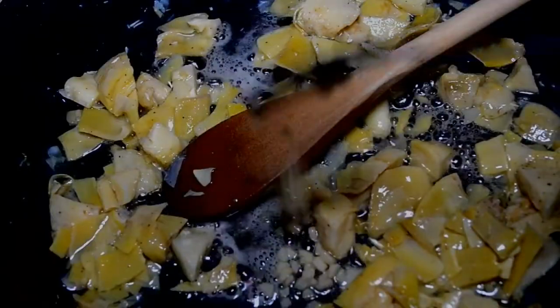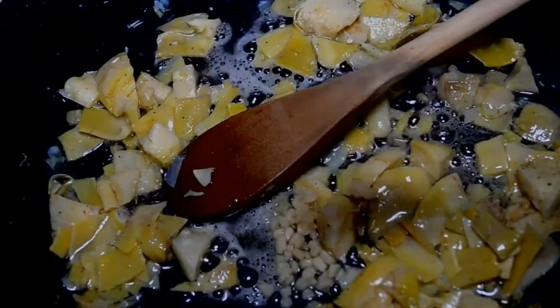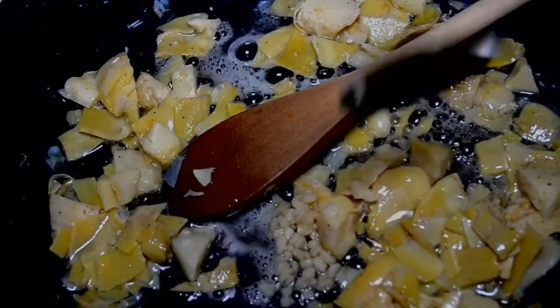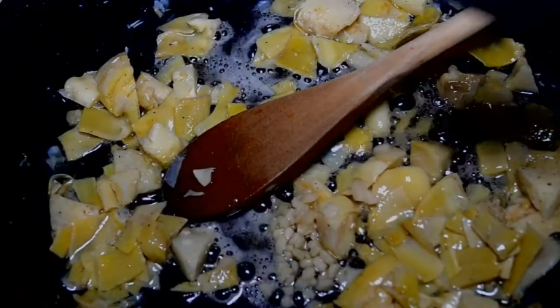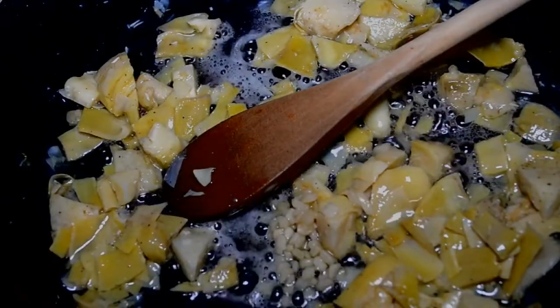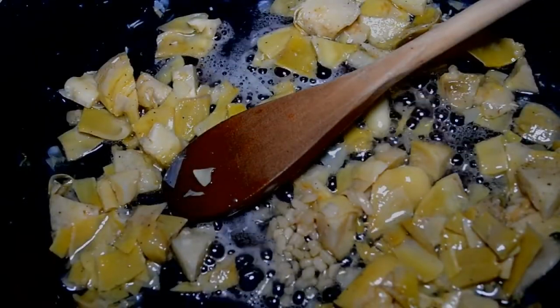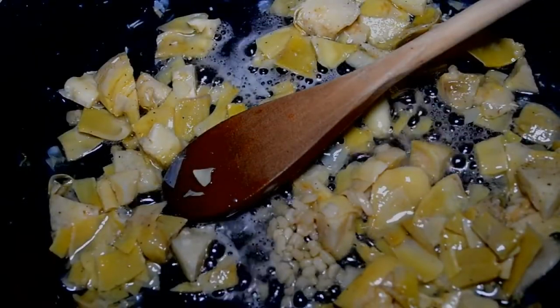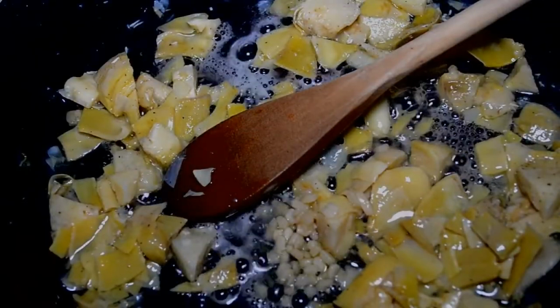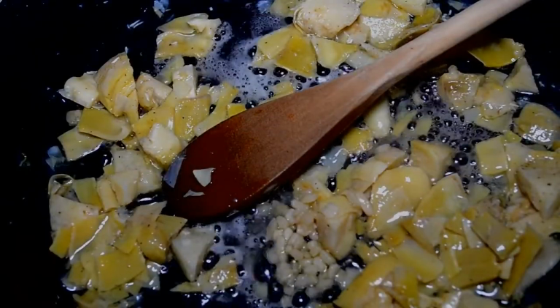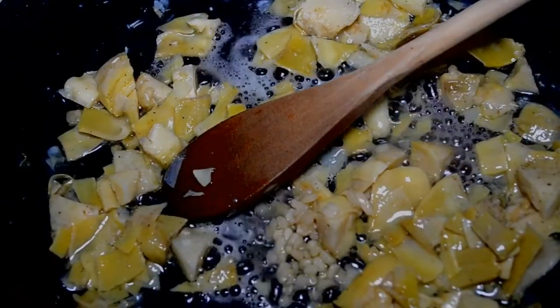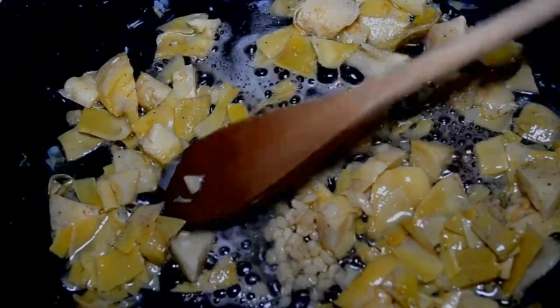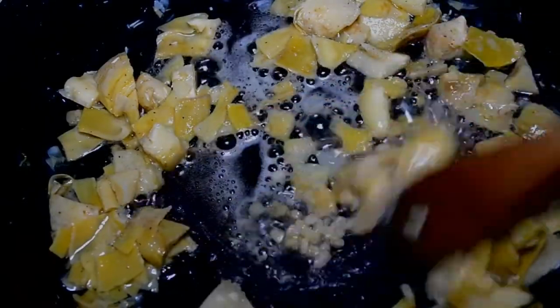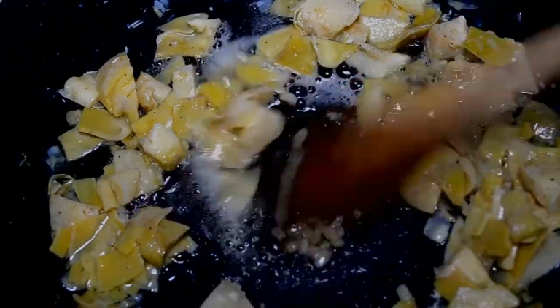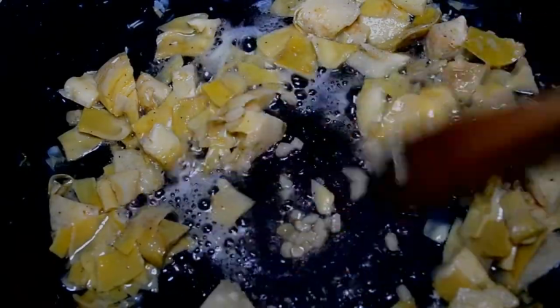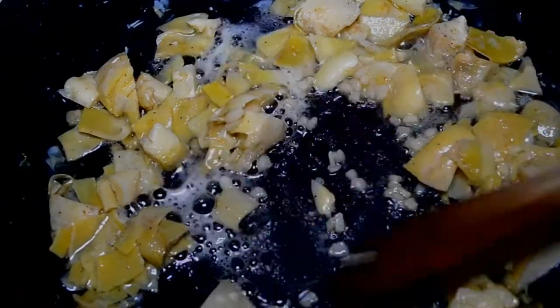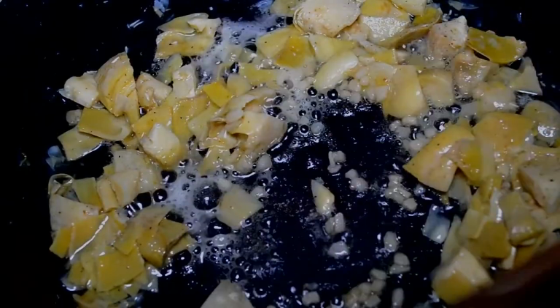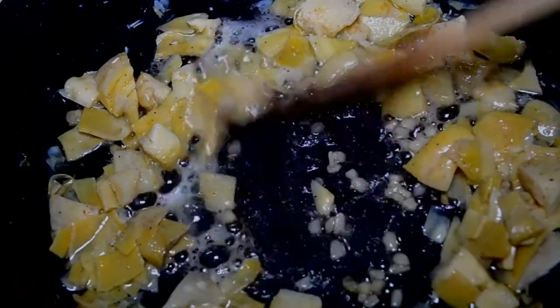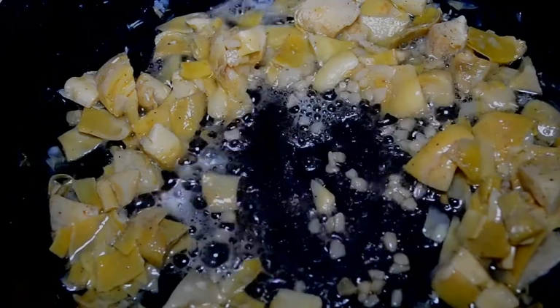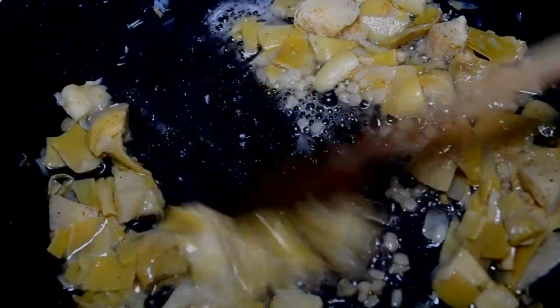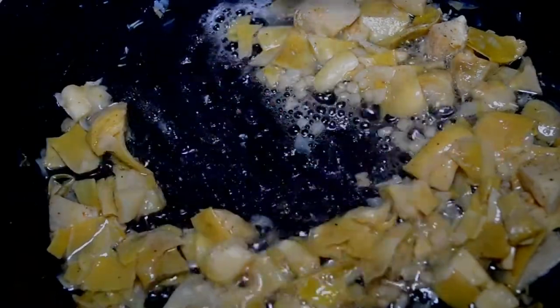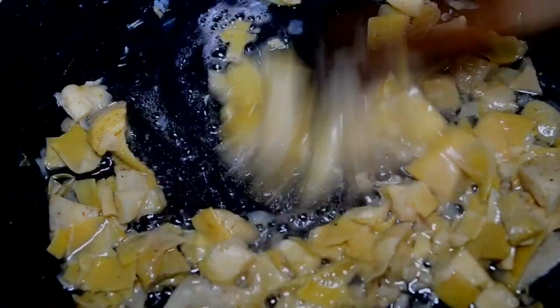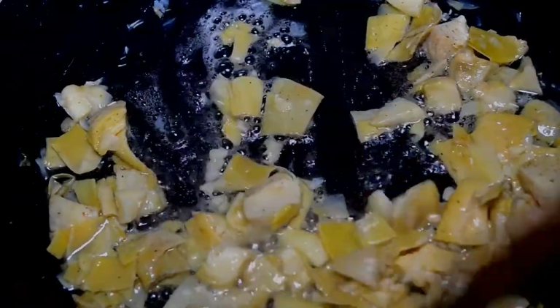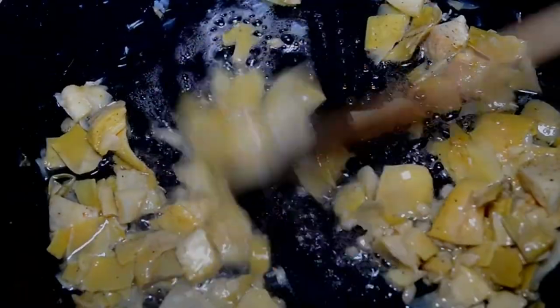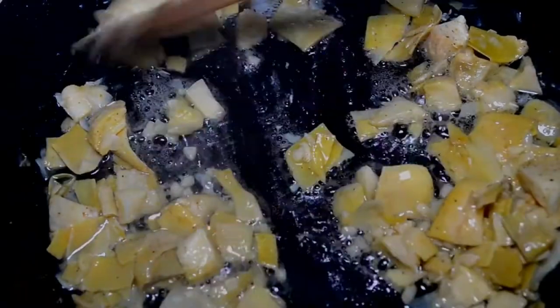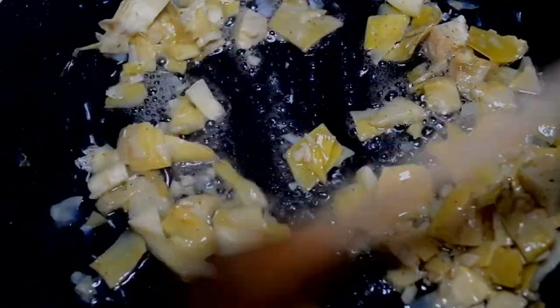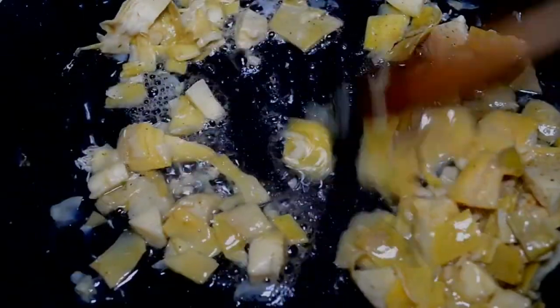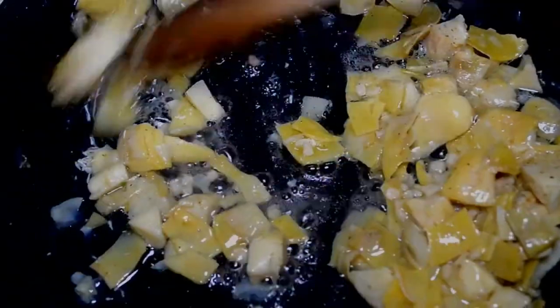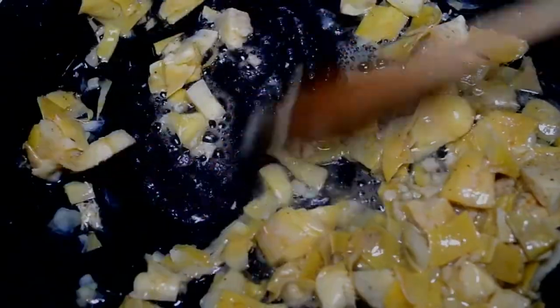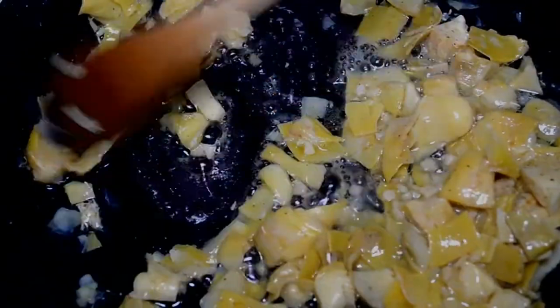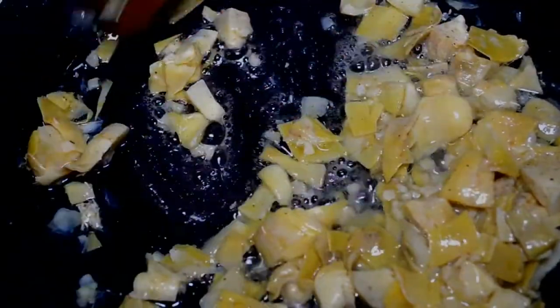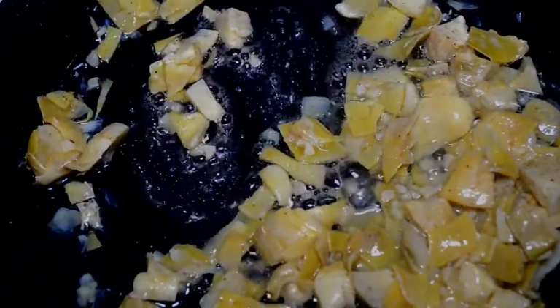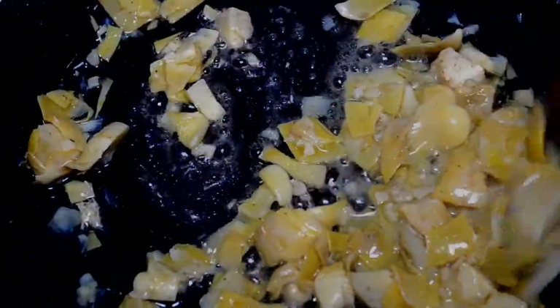Now adding in a little garlic and keep it moving. Do not let my garlic burn — keep that heat at like a medium setting.